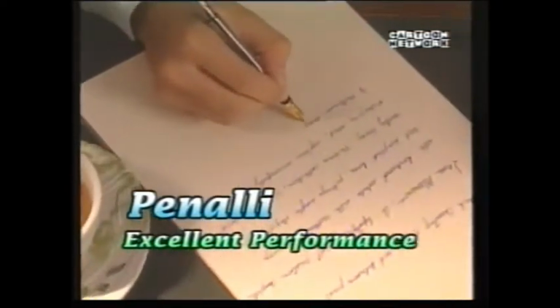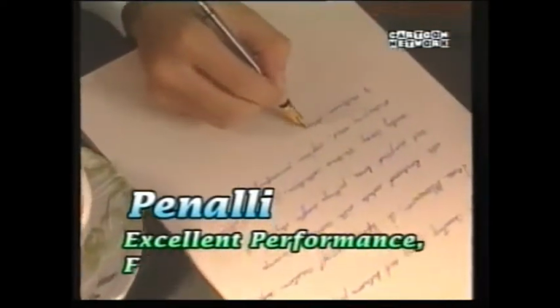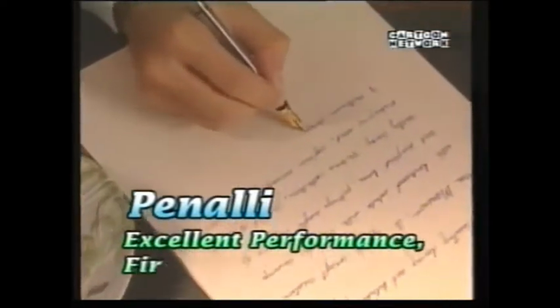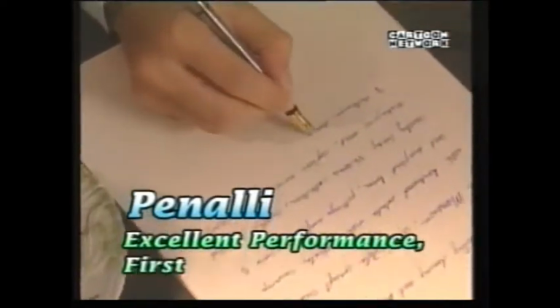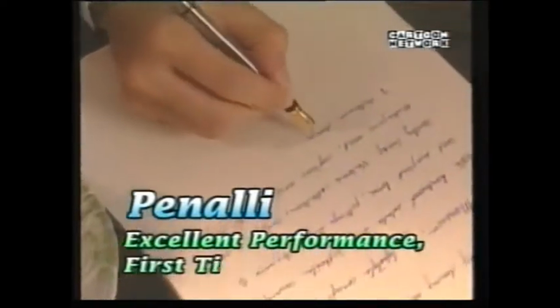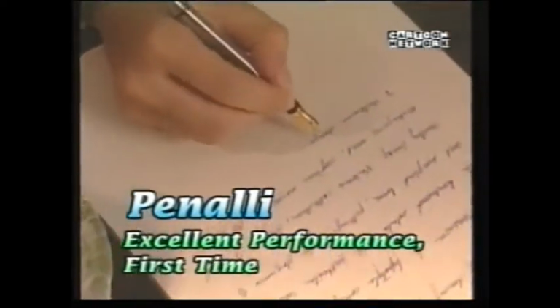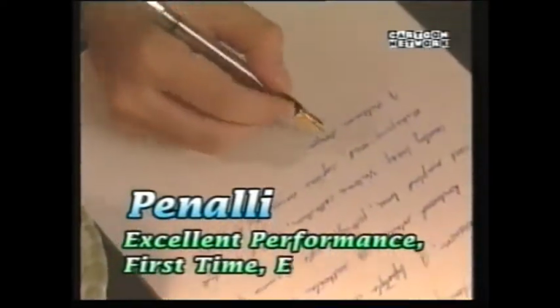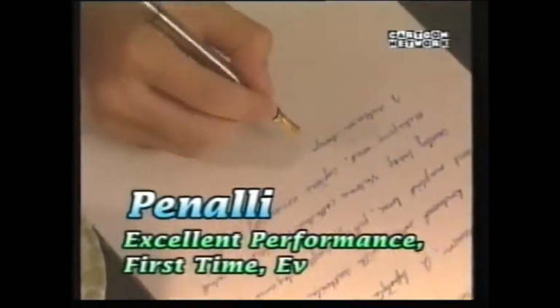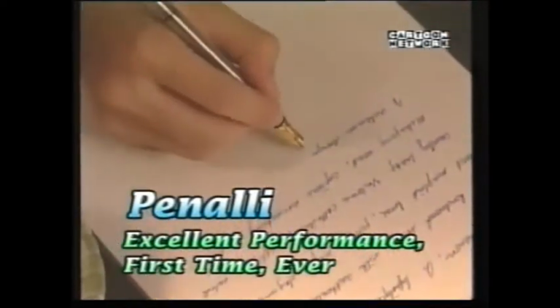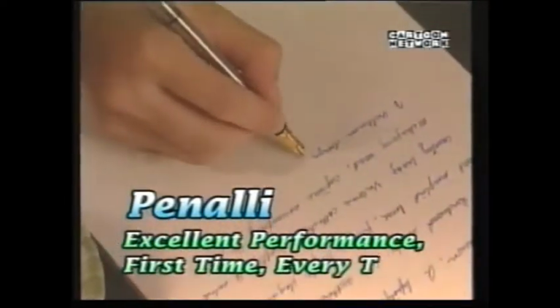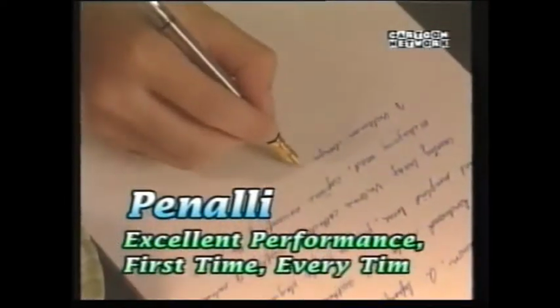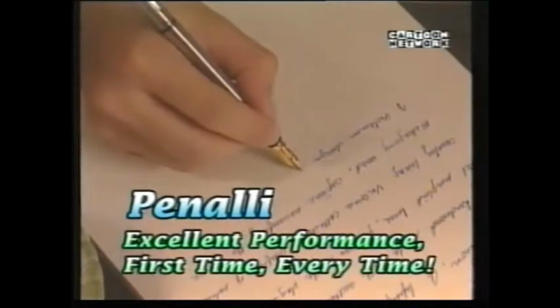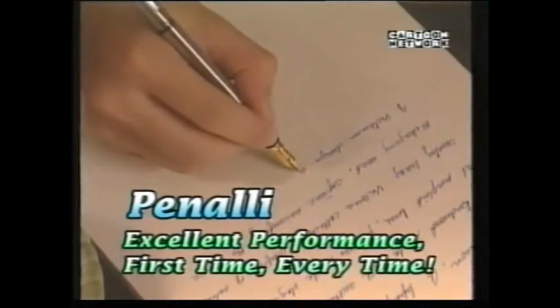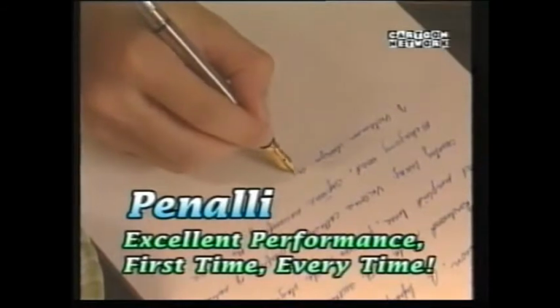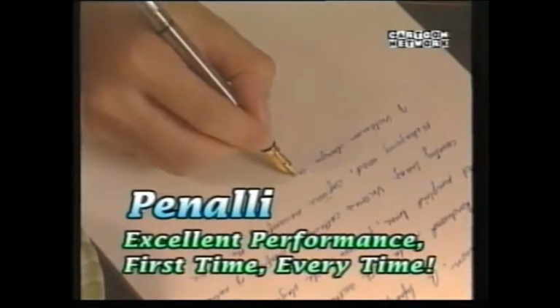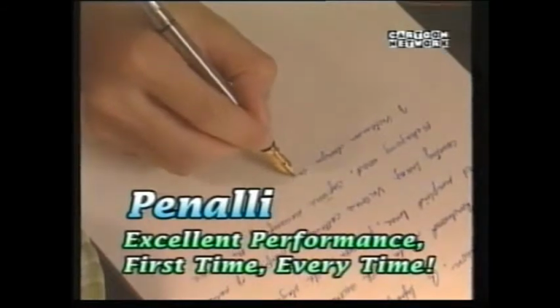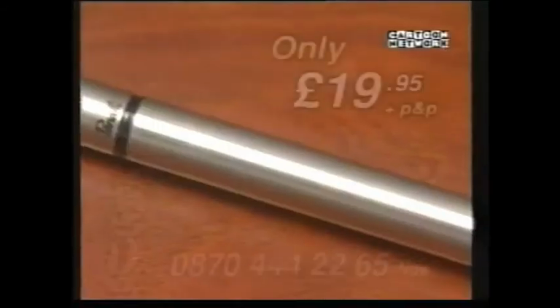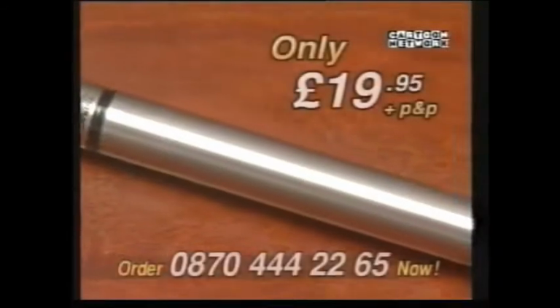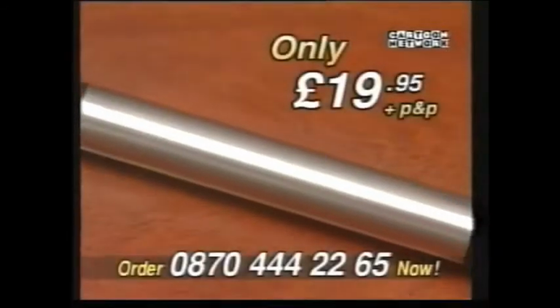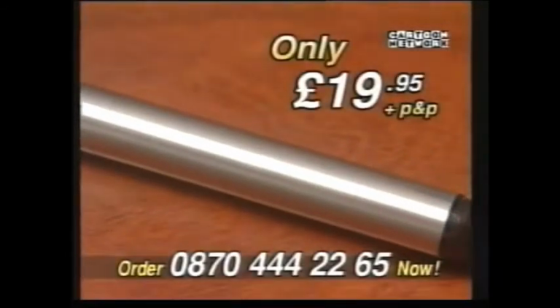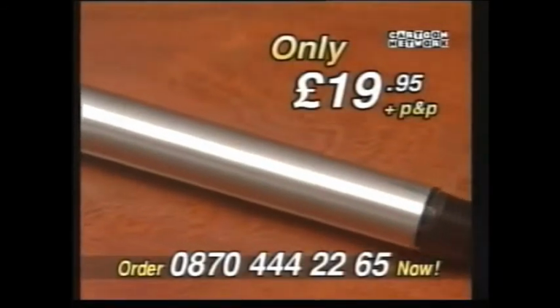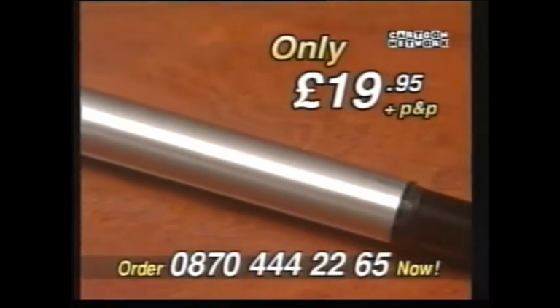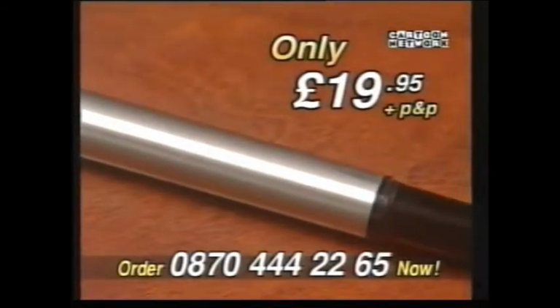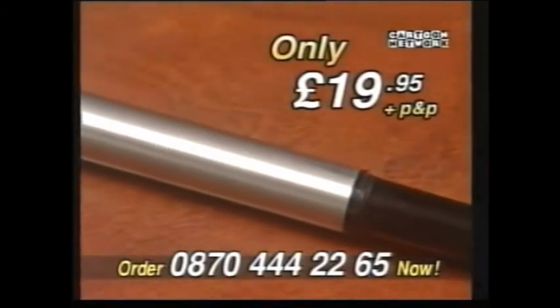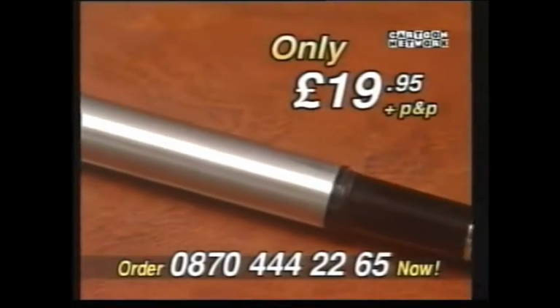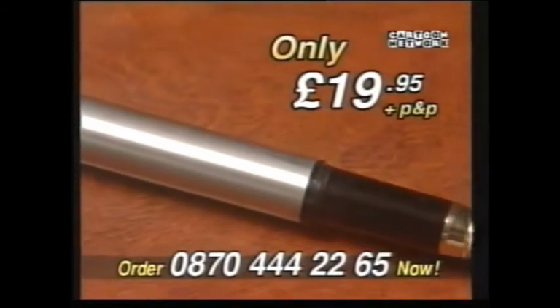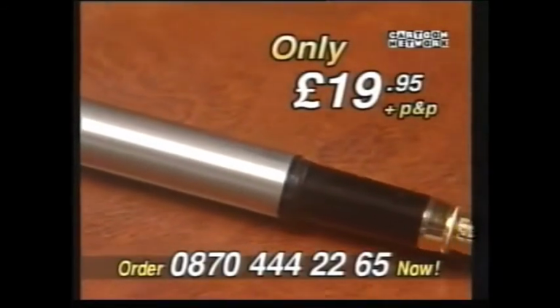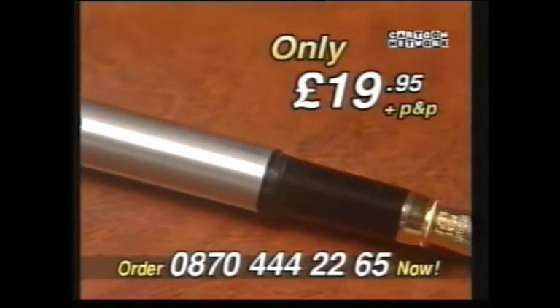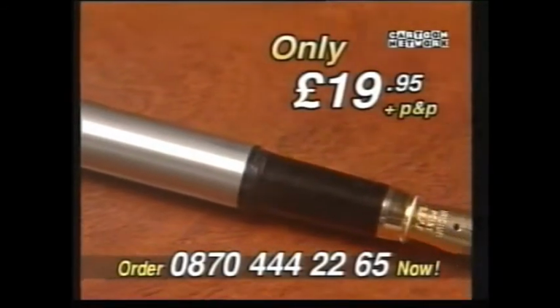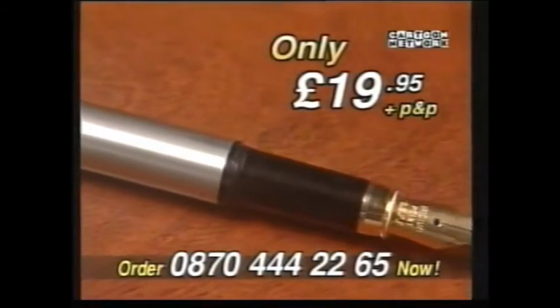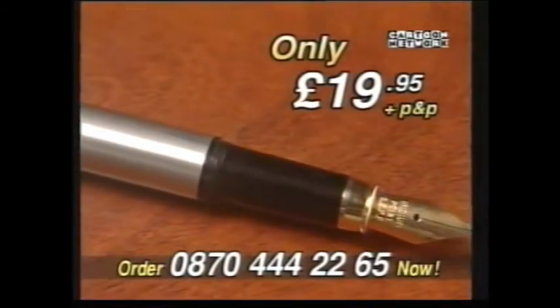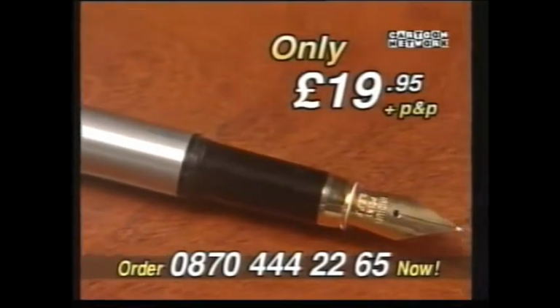Excellent performance, first time, every time. And it's yours for only $19.95 plus postage and packing of $4.95.